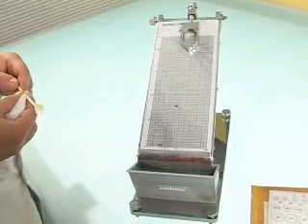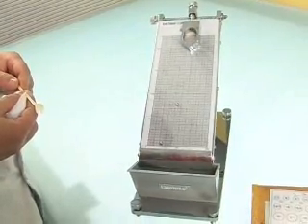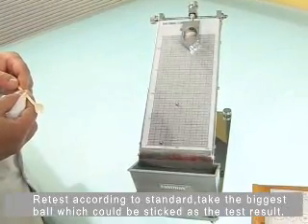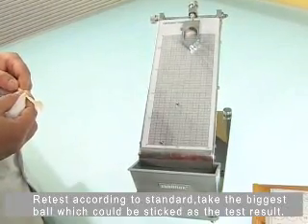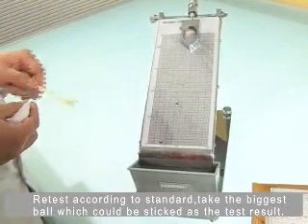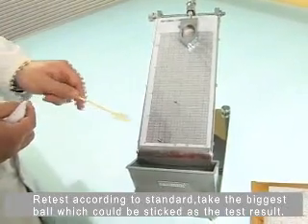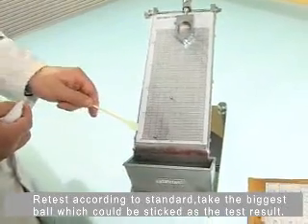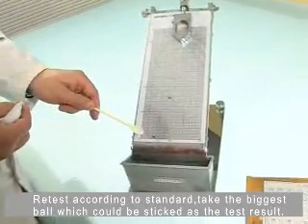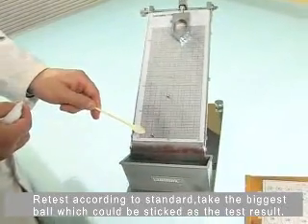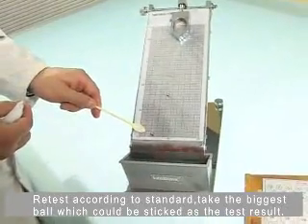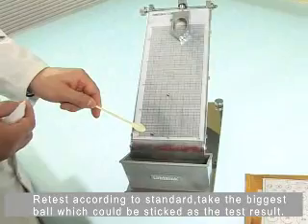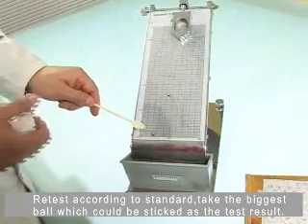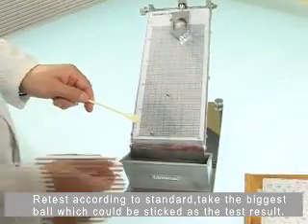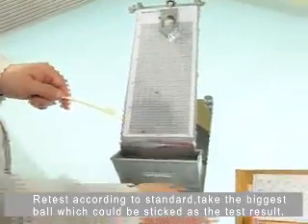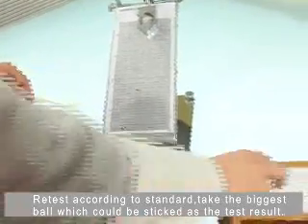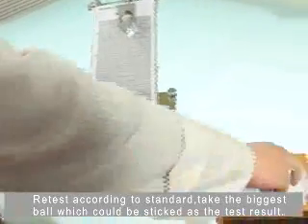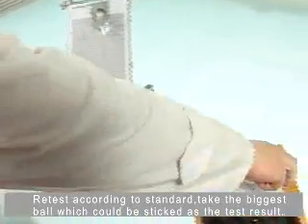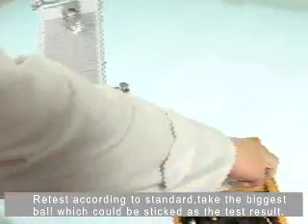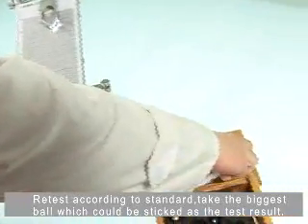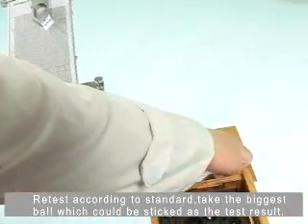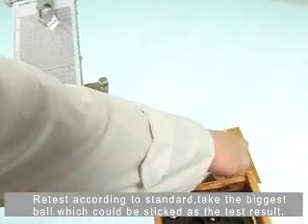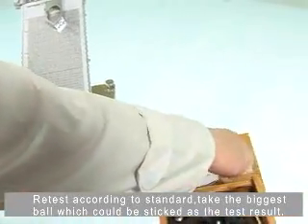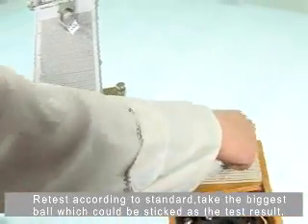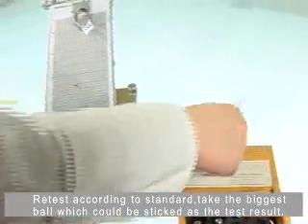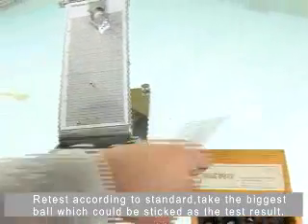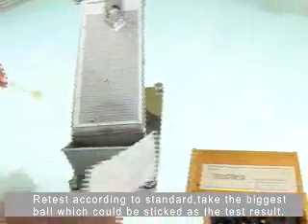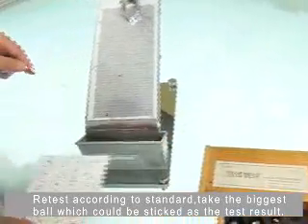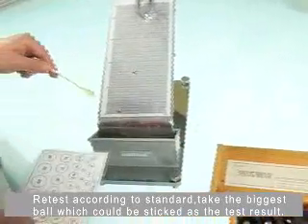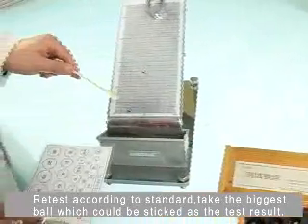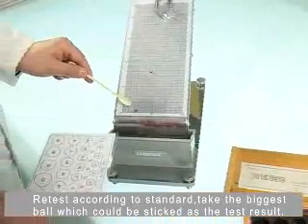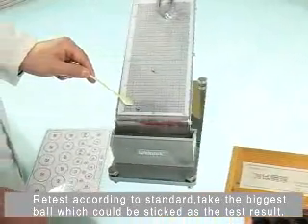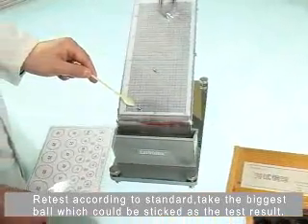We test according to standard. Take the biggest bore which could be stuck as the test result.